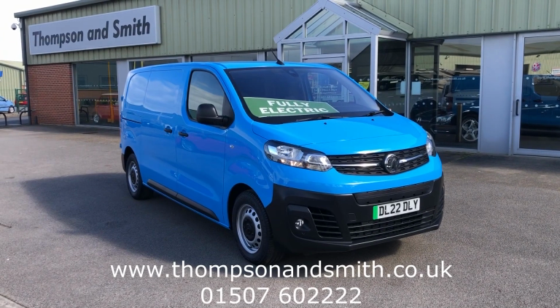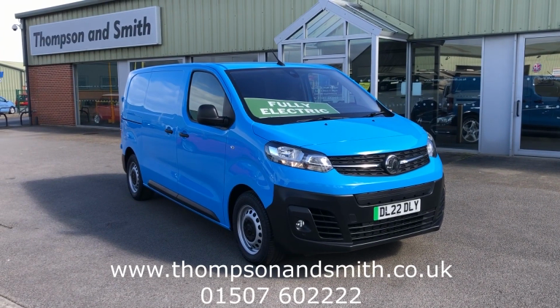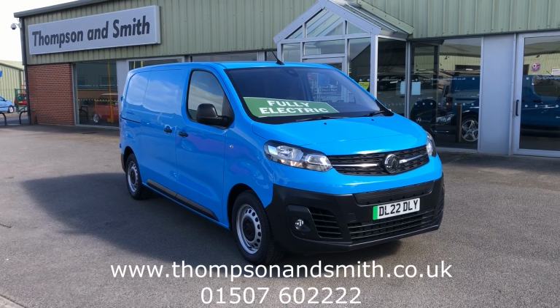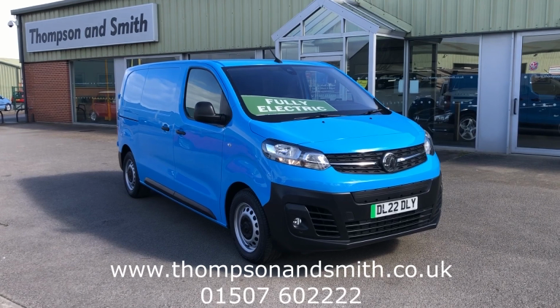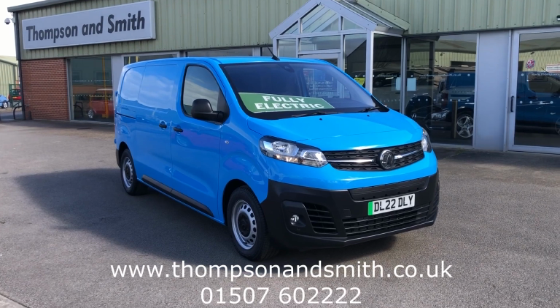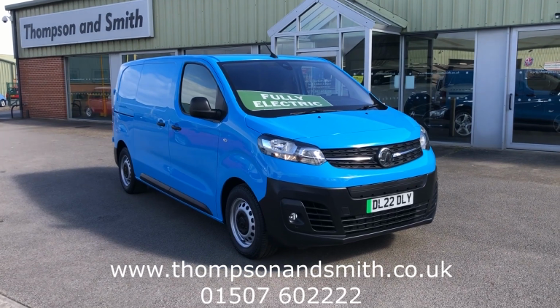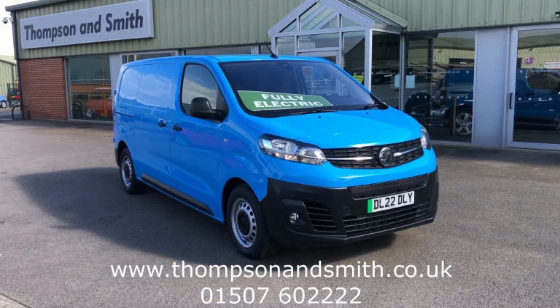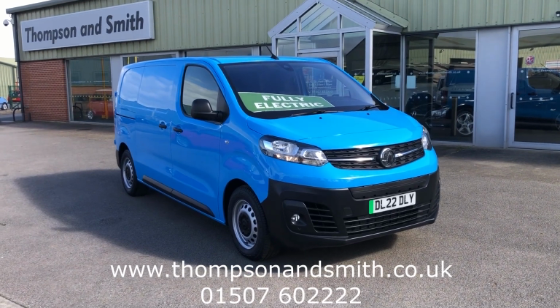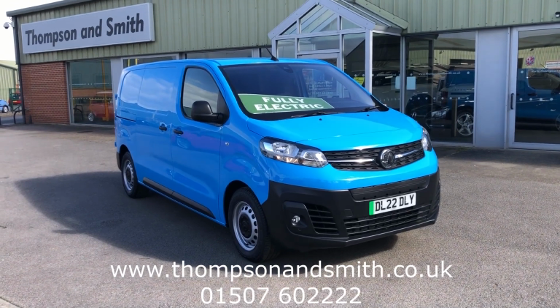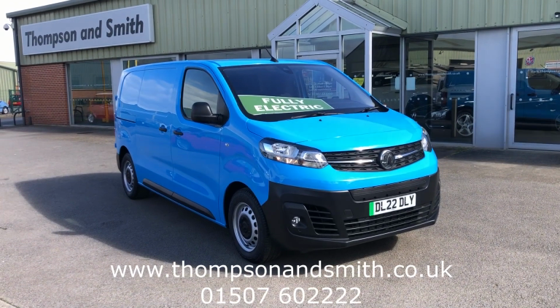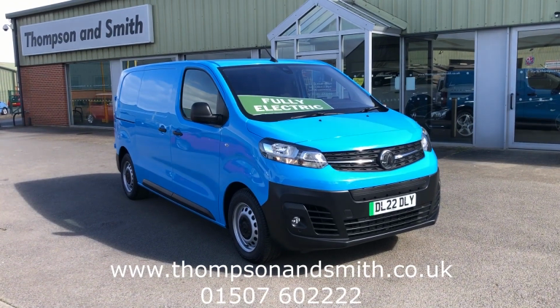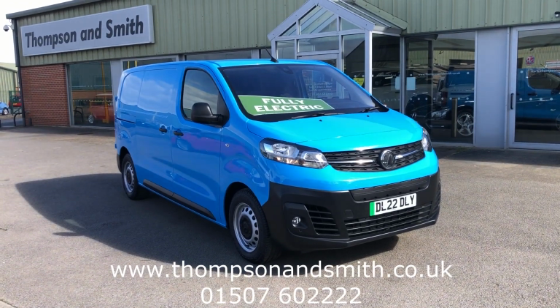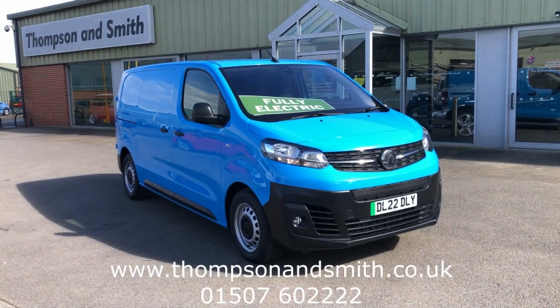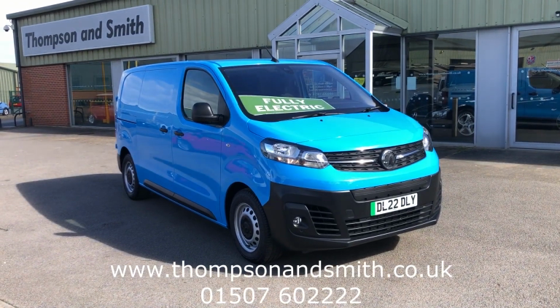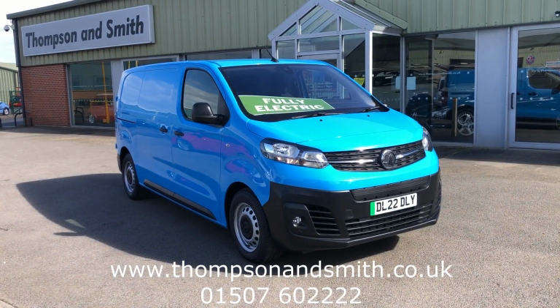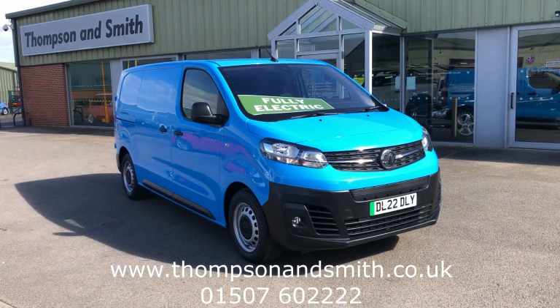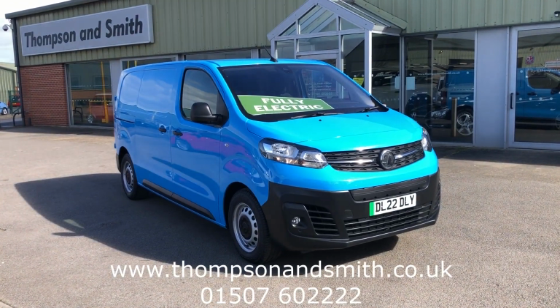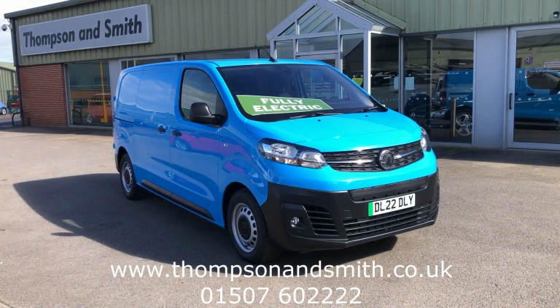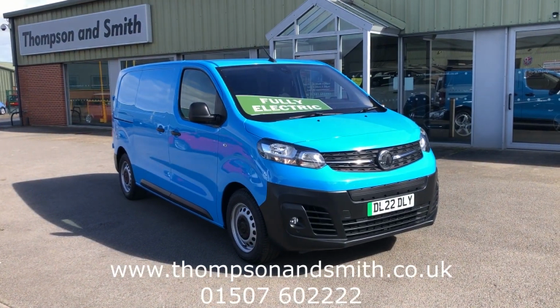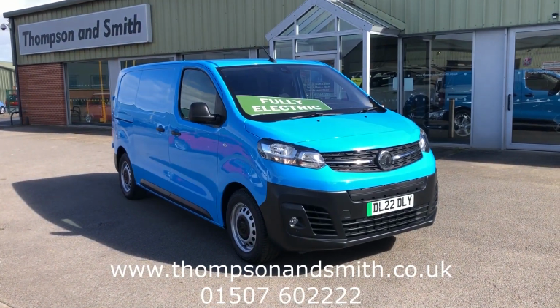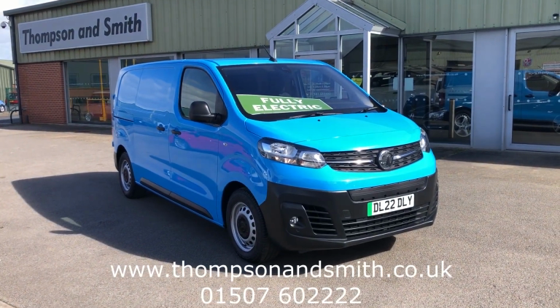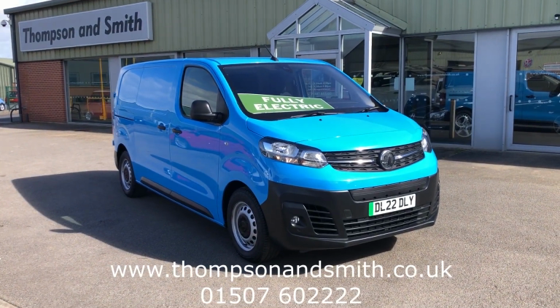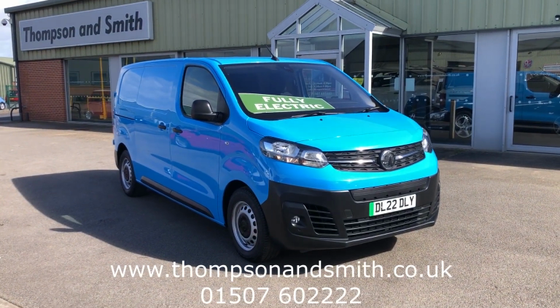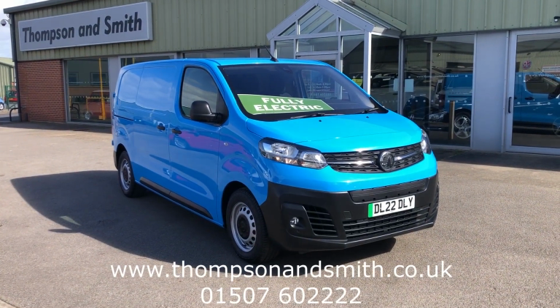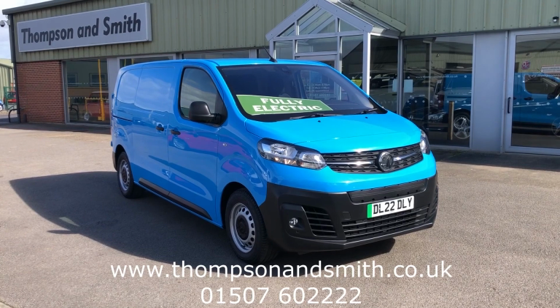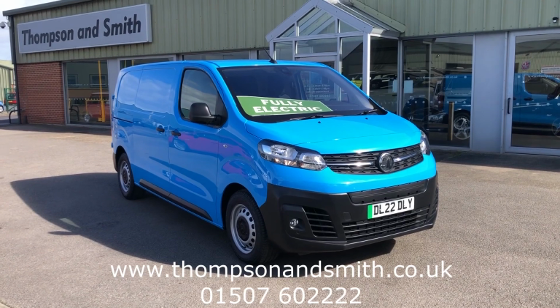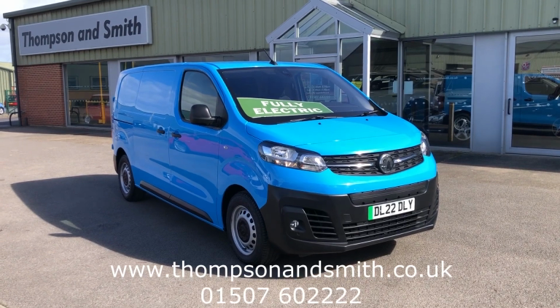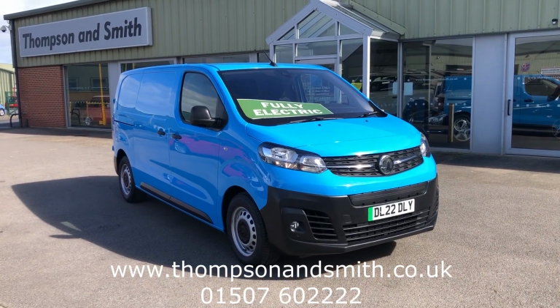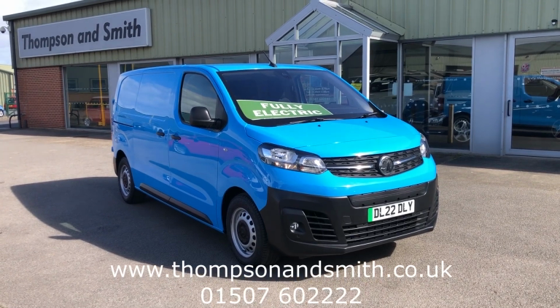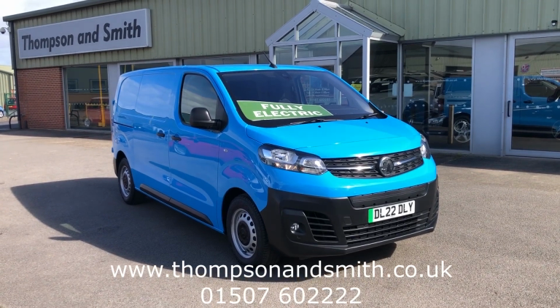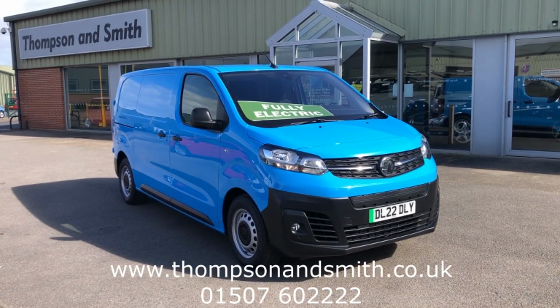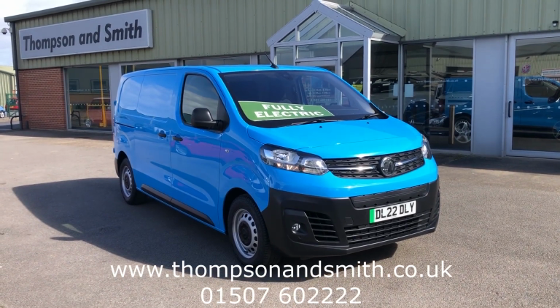Good afternoon and welcome once again to St. Lincolnshire. Today we're very pleased to offer what you can probably already see with a sign on the windscreen — a fully electric Vauxhall Vivaro van.